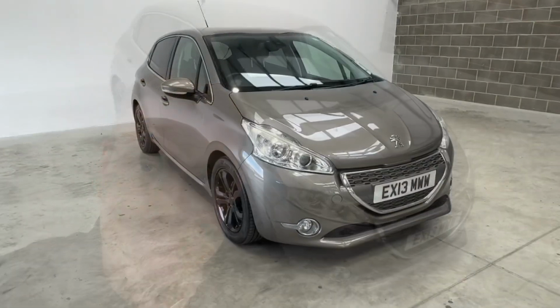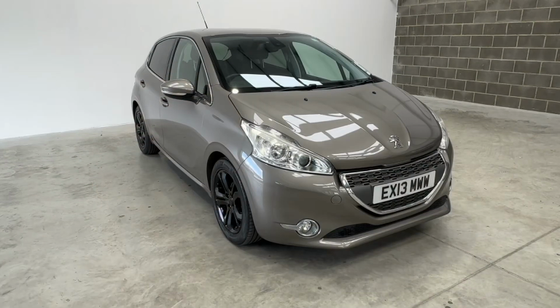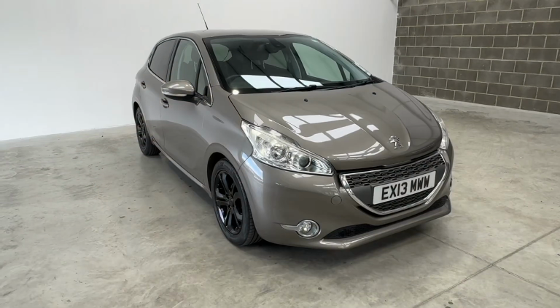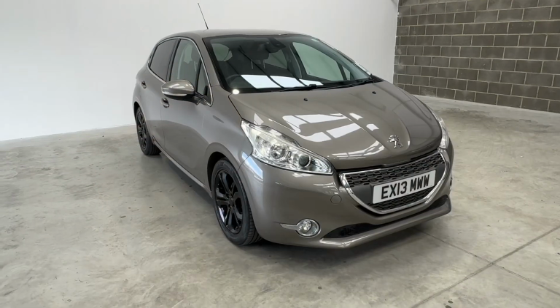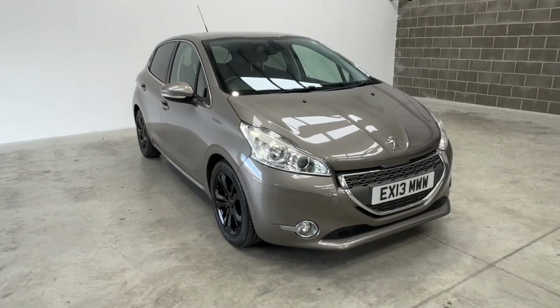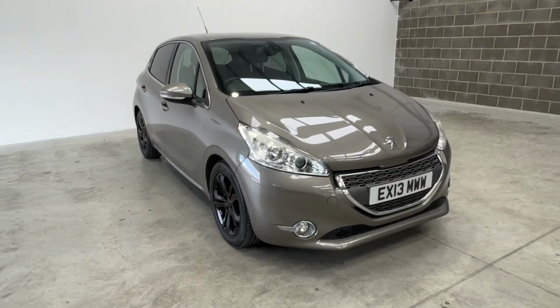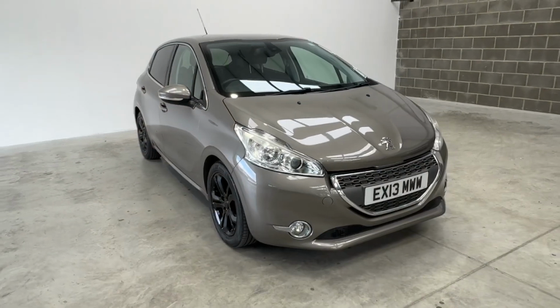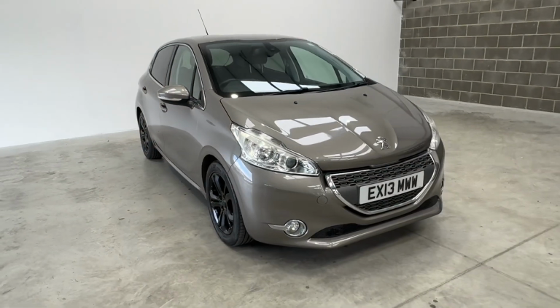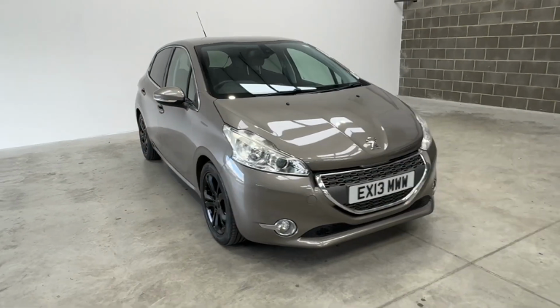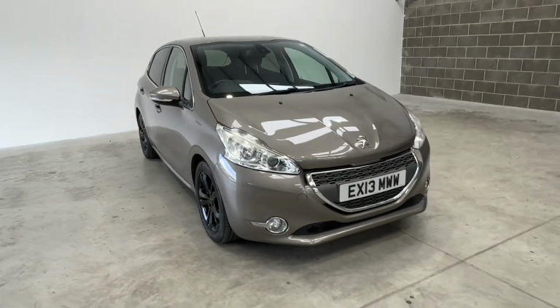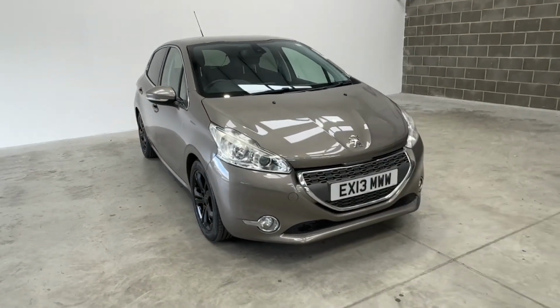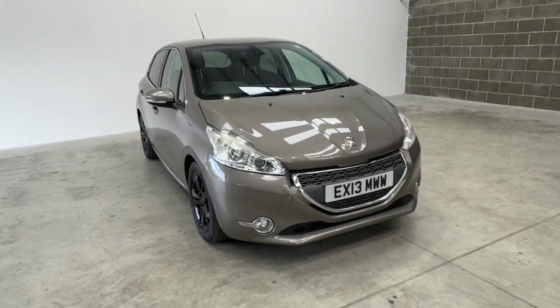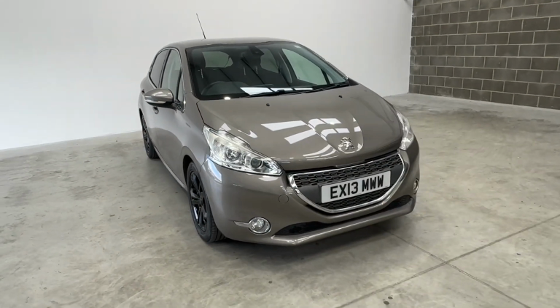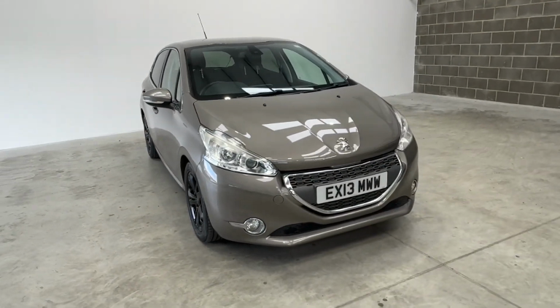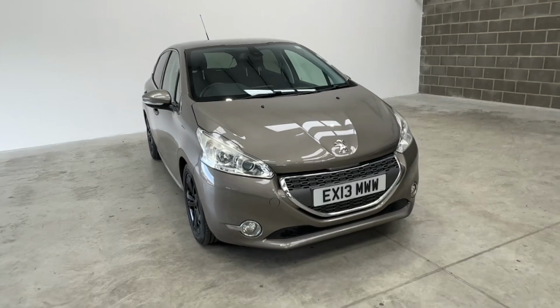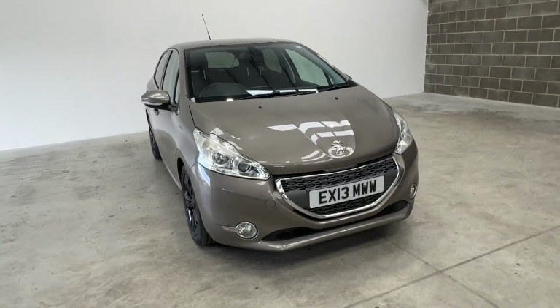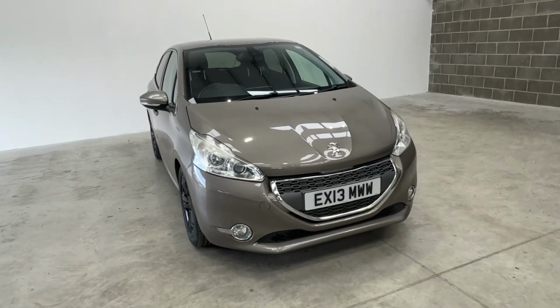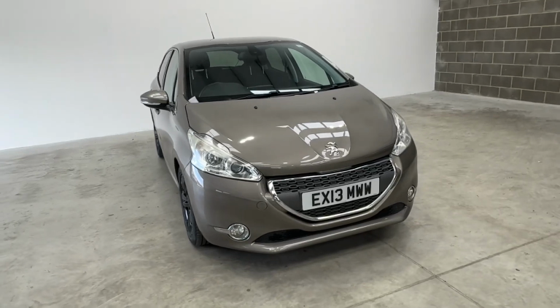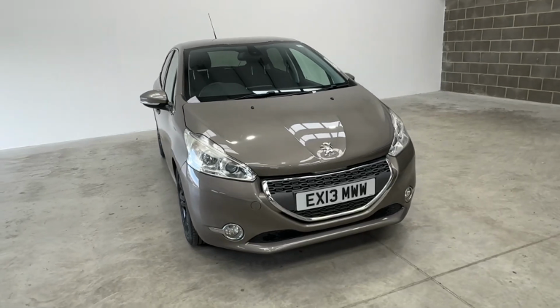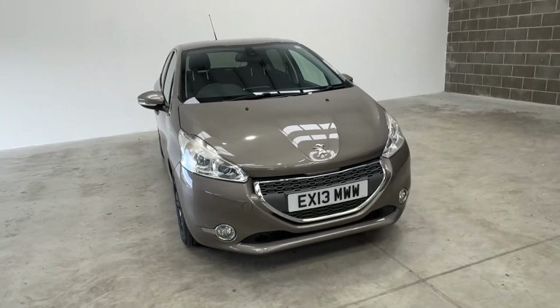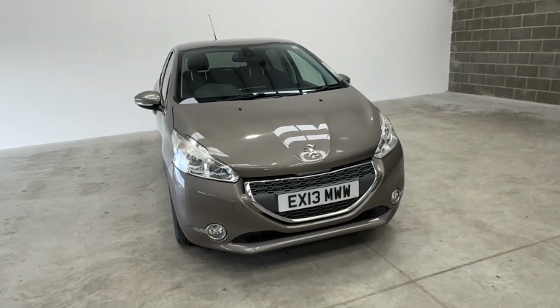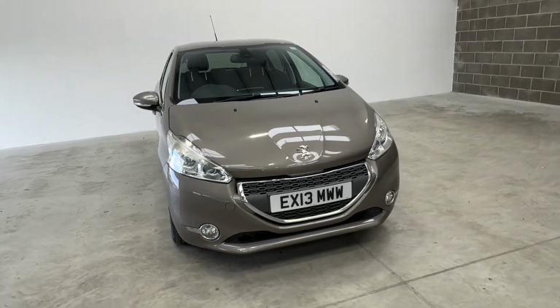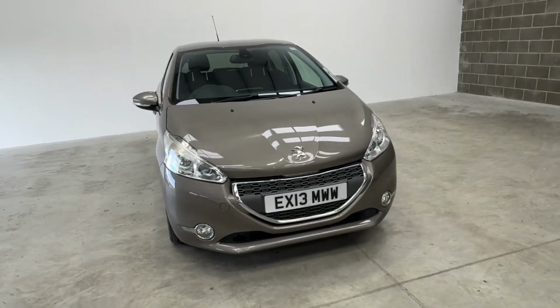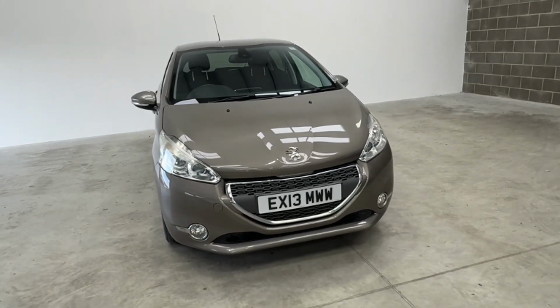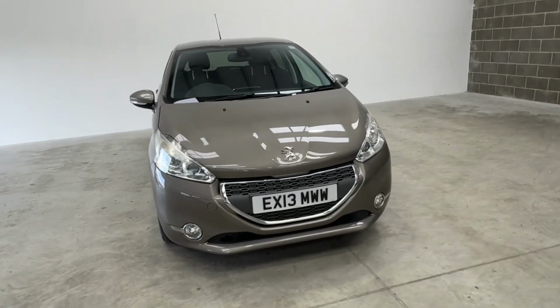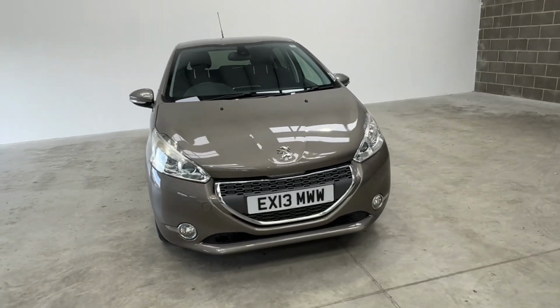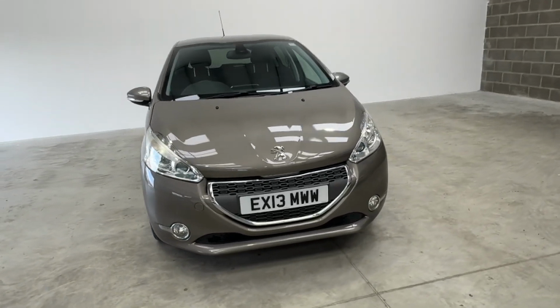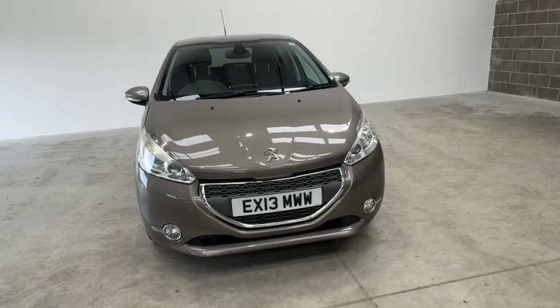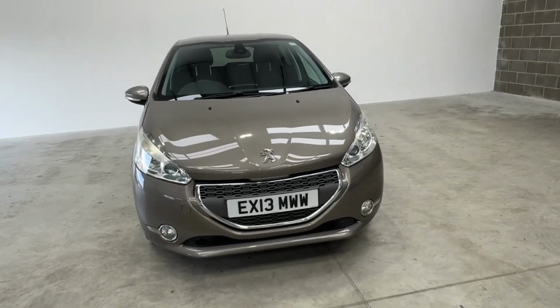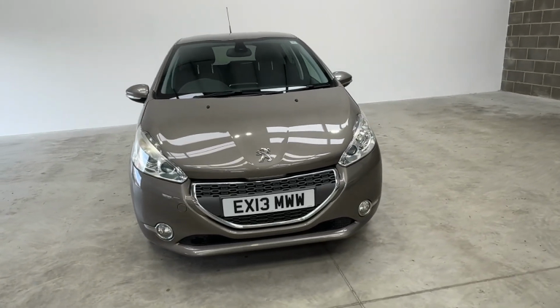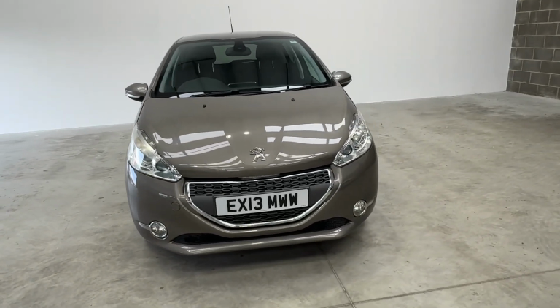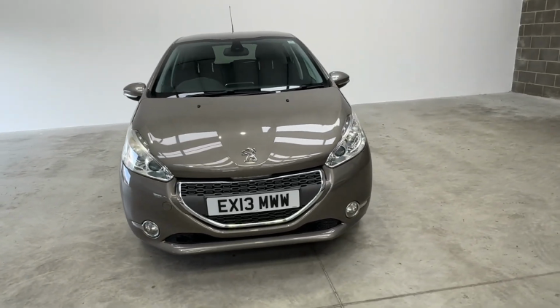So this is the car — the Peugeot 208 with the 1.2 engine, 5-door.